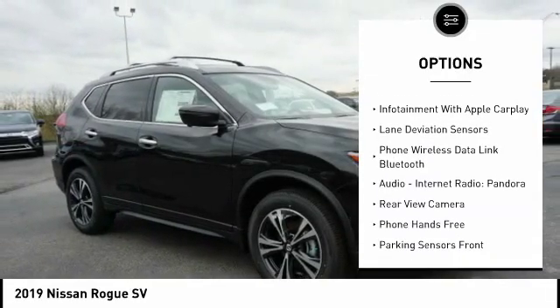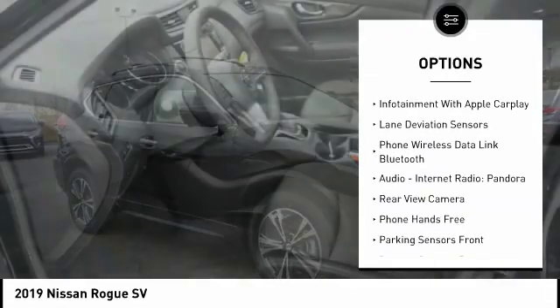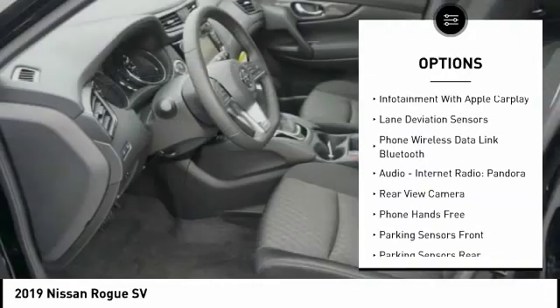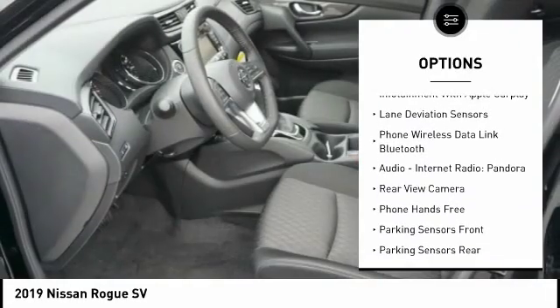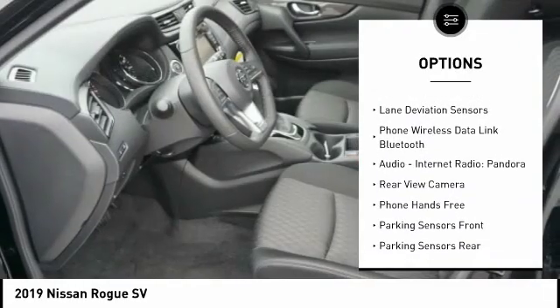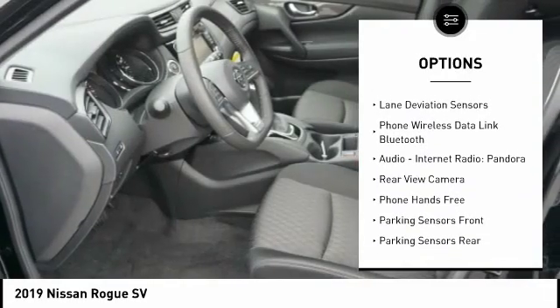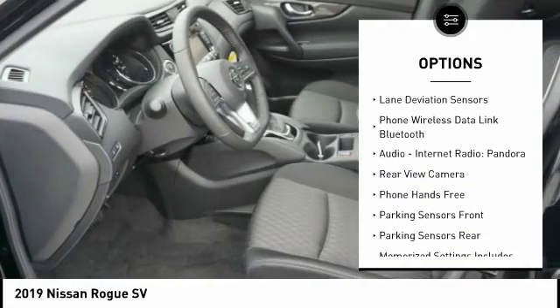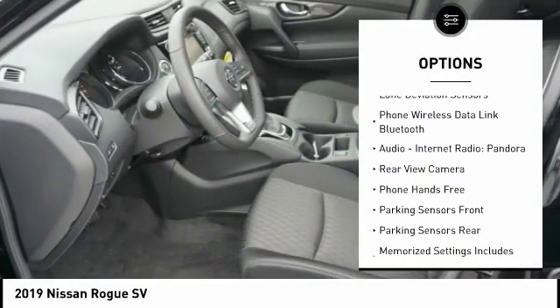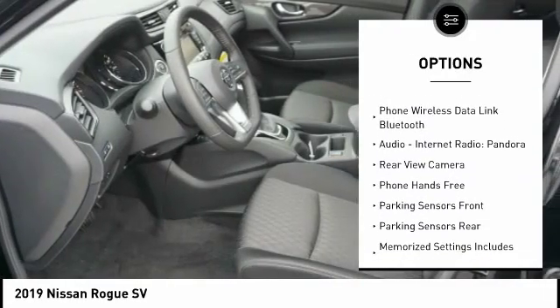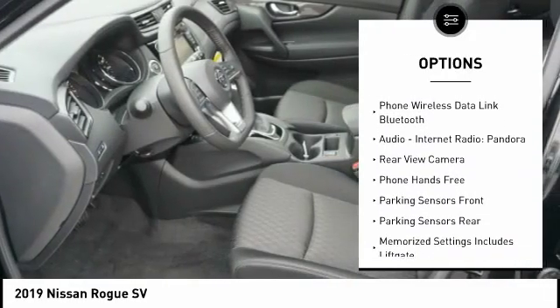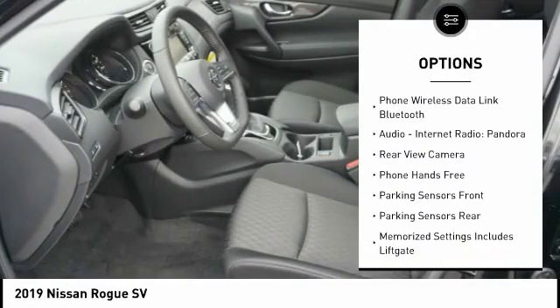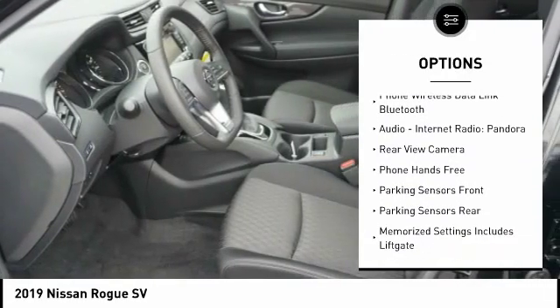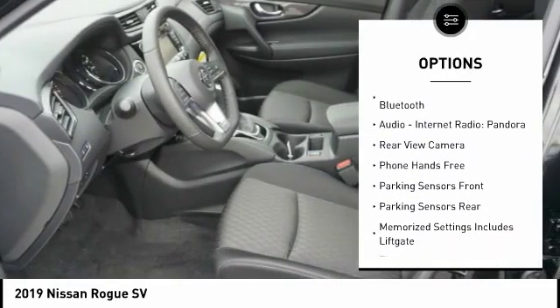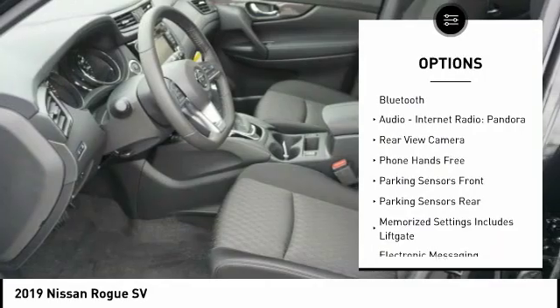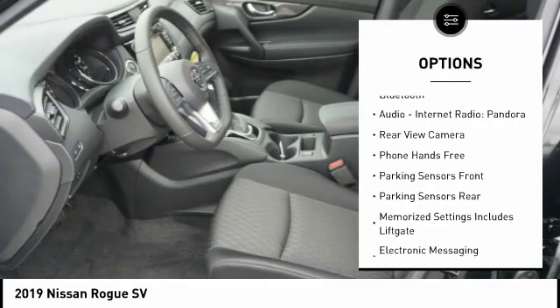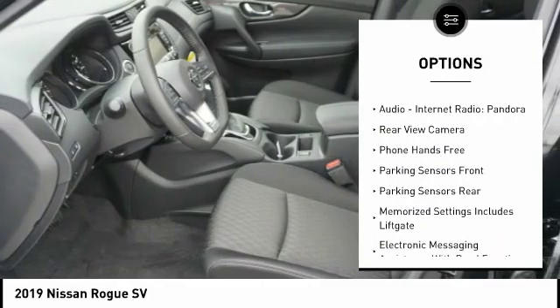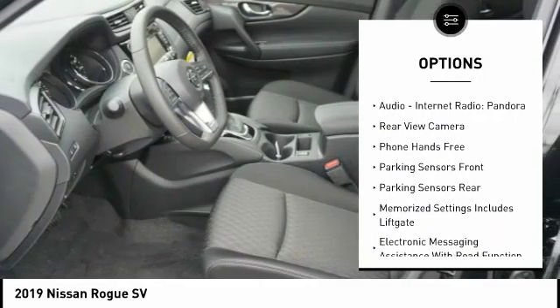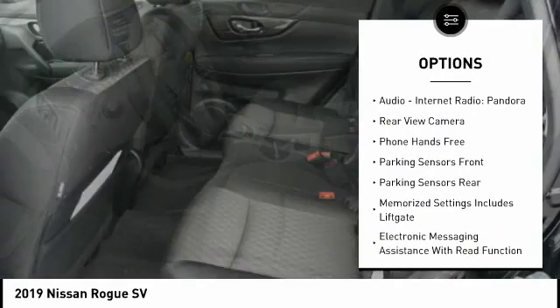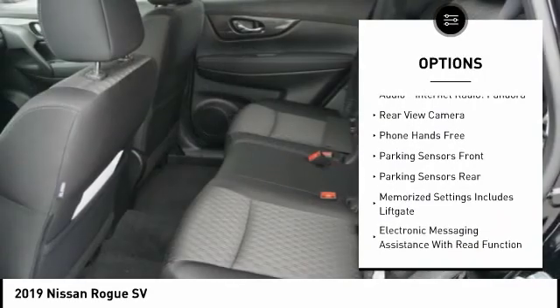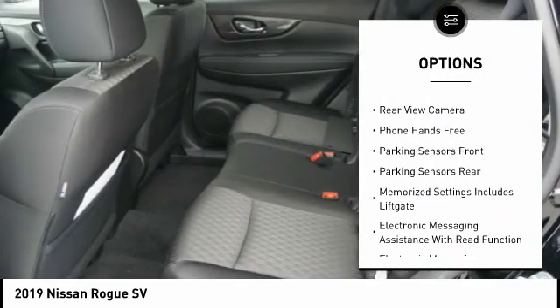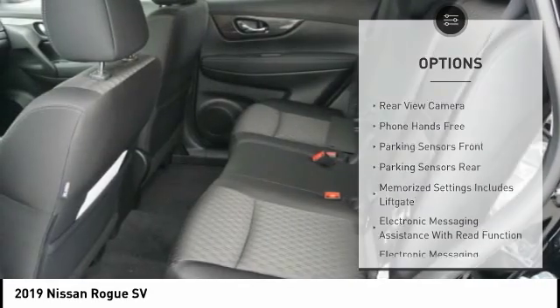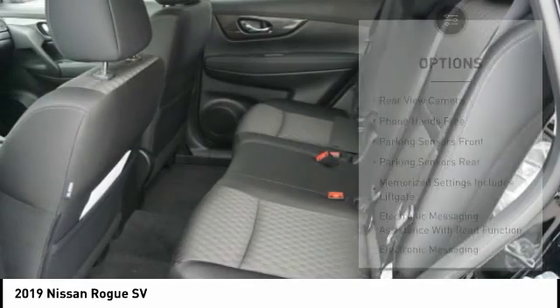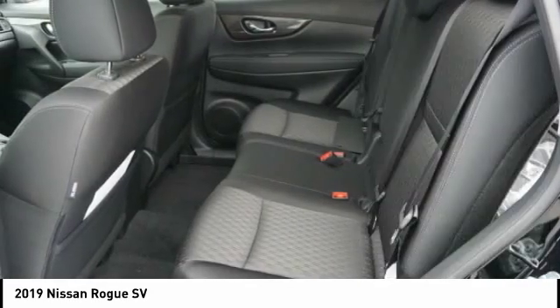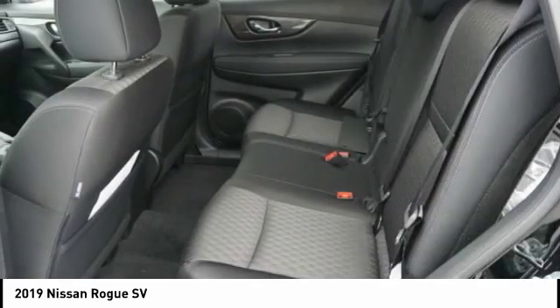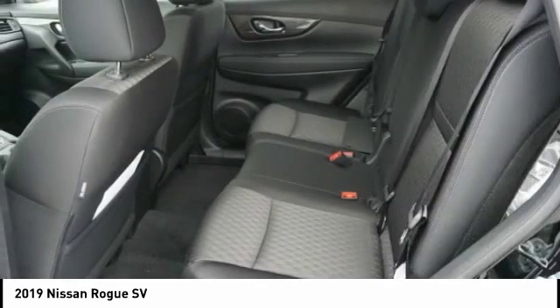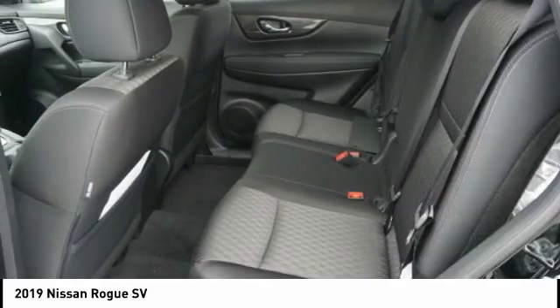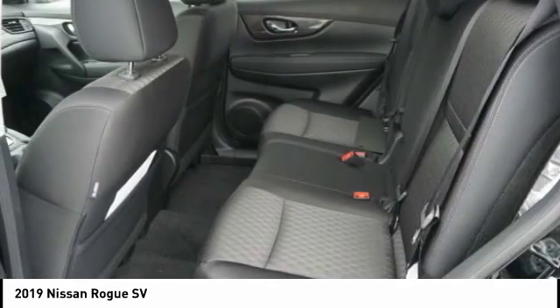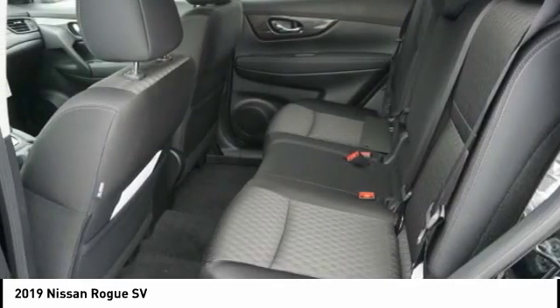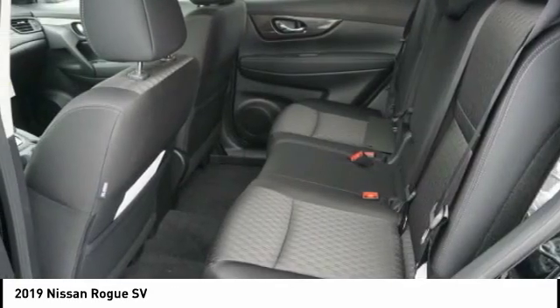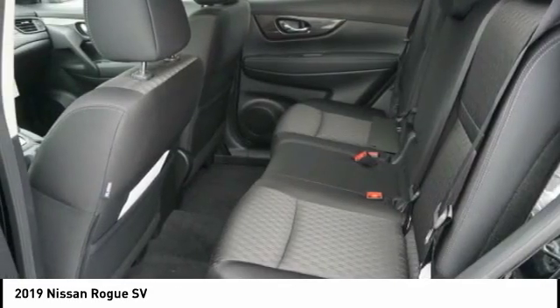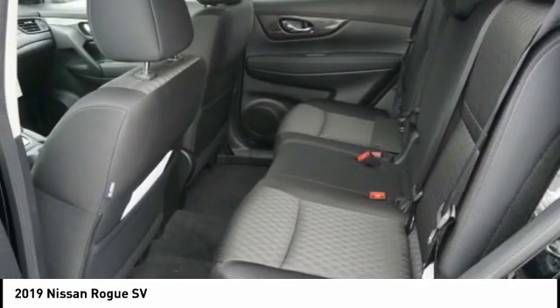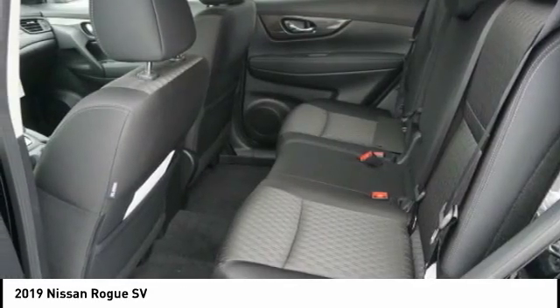Traction control. Stability control. Power driver's seat. Heated seats. Autonomous braking. Navigation system.